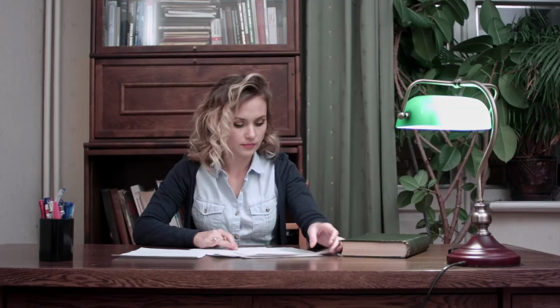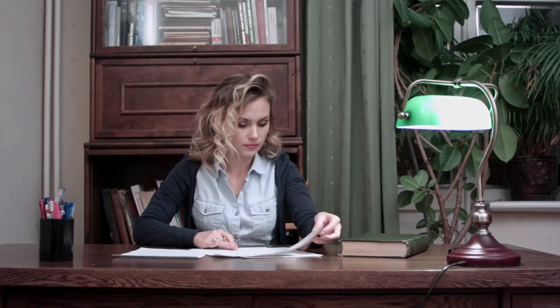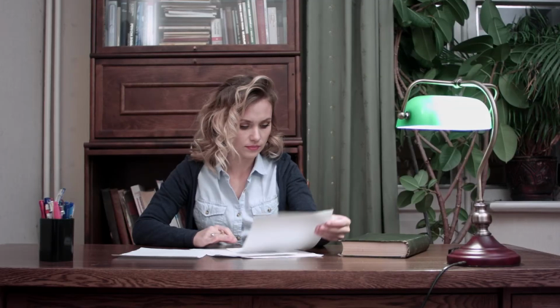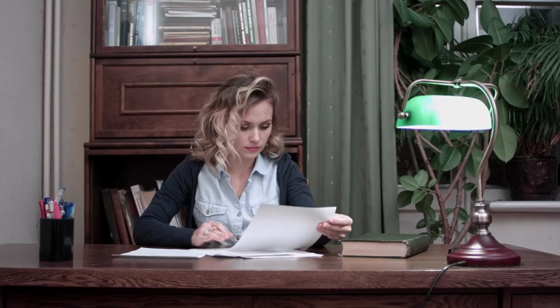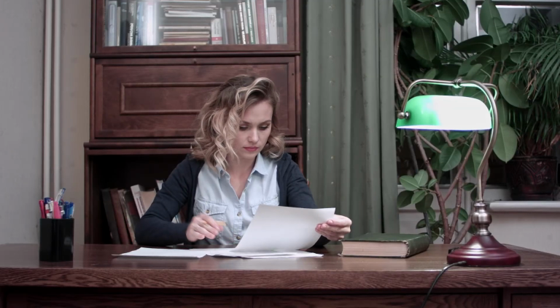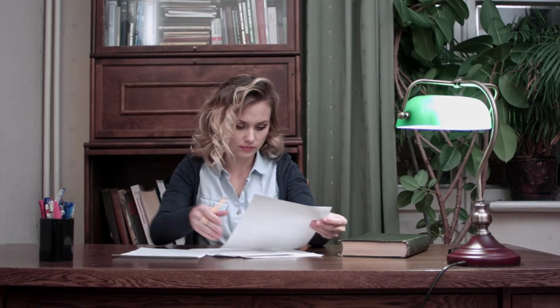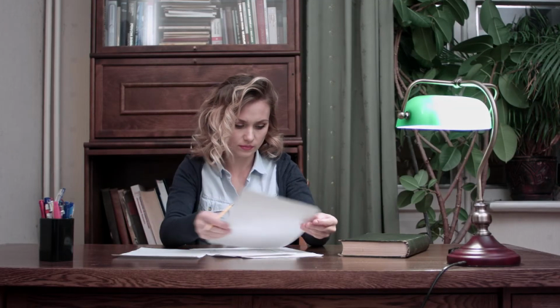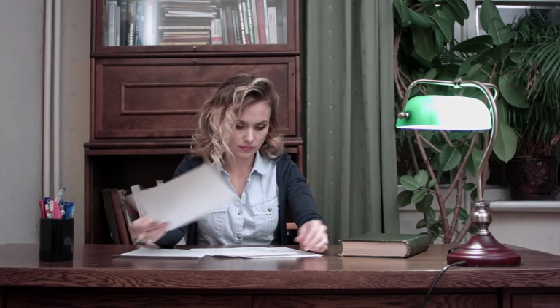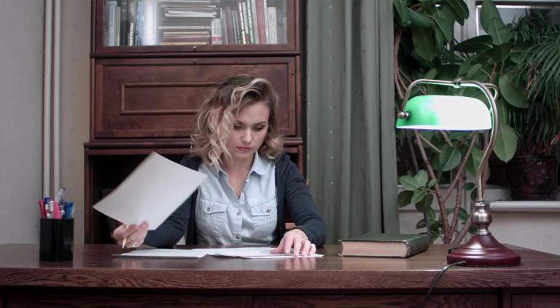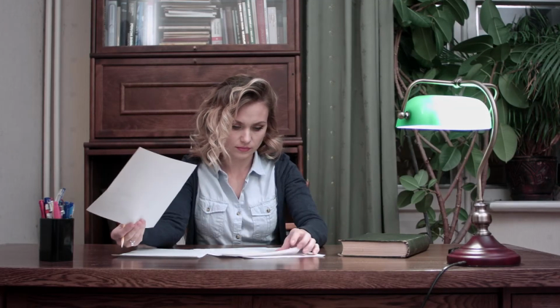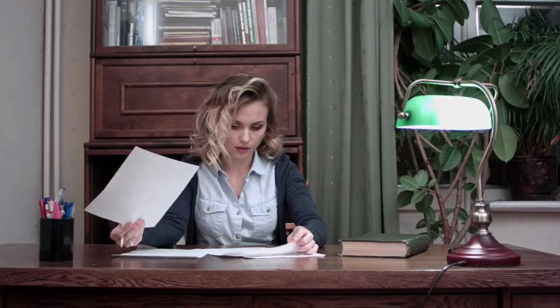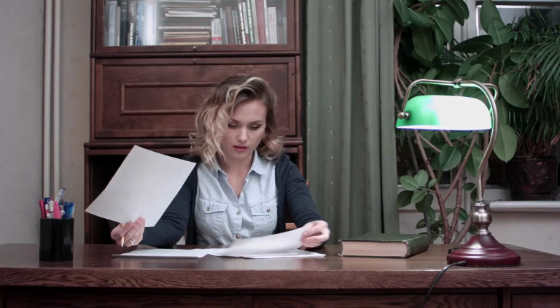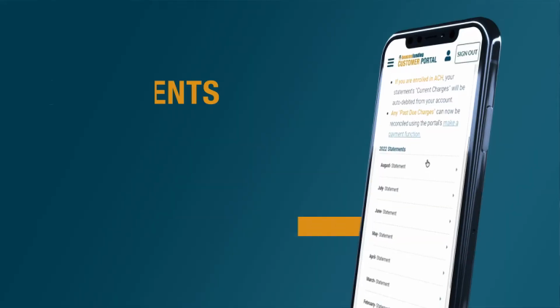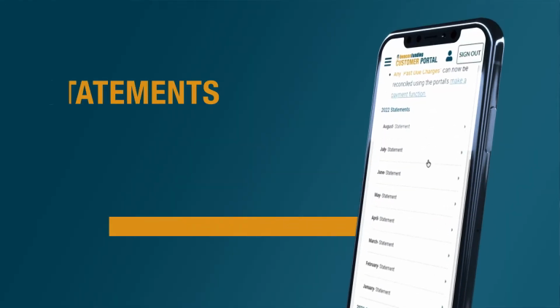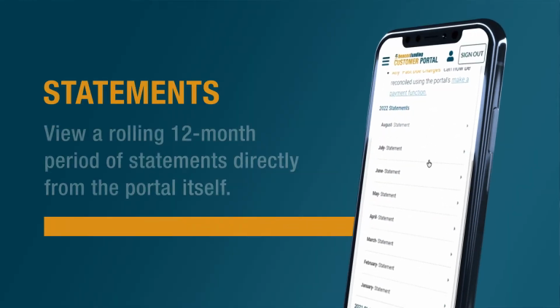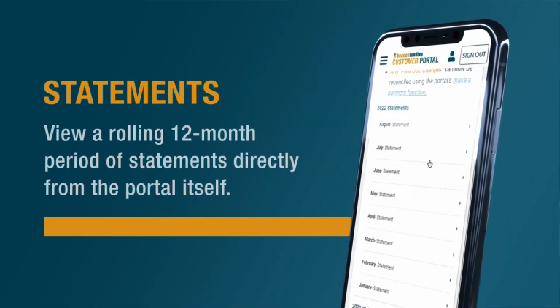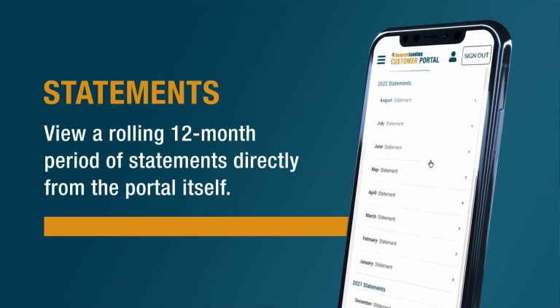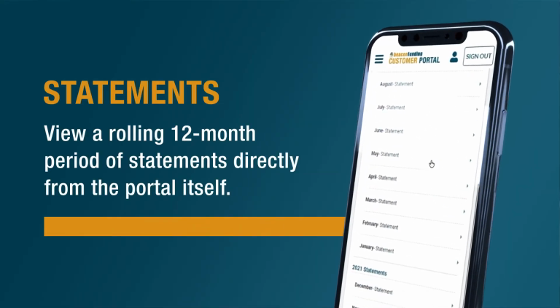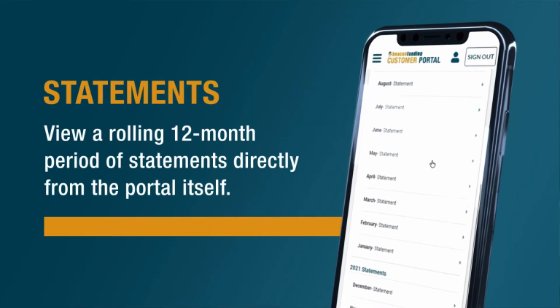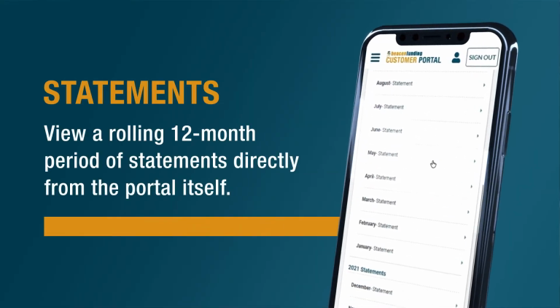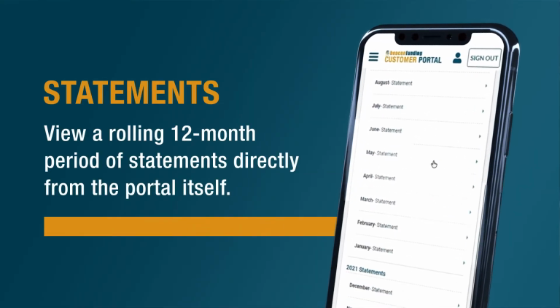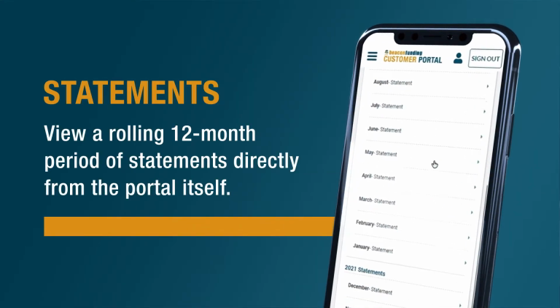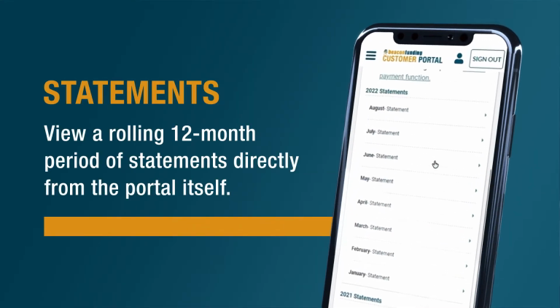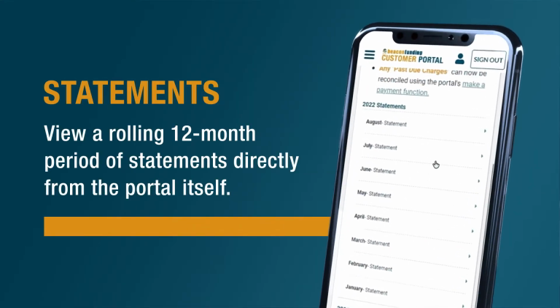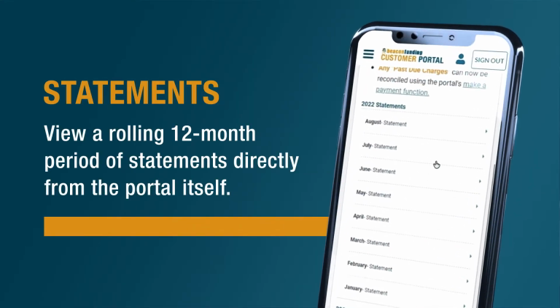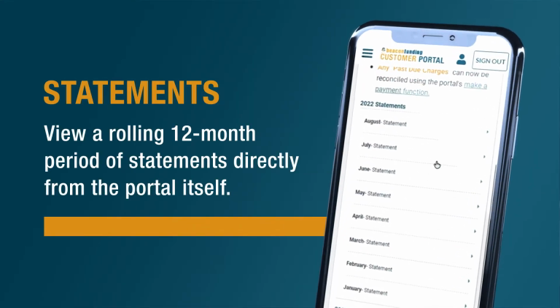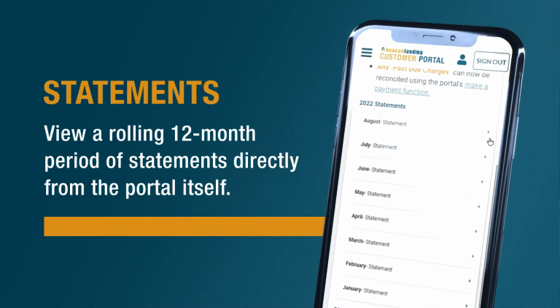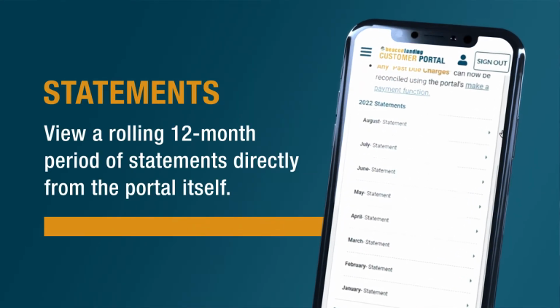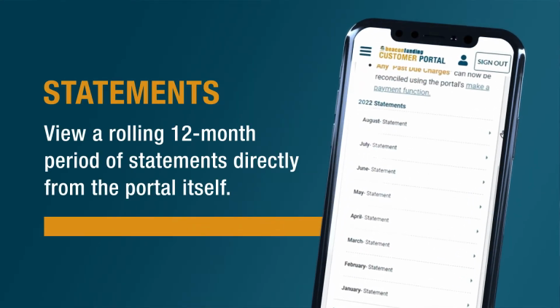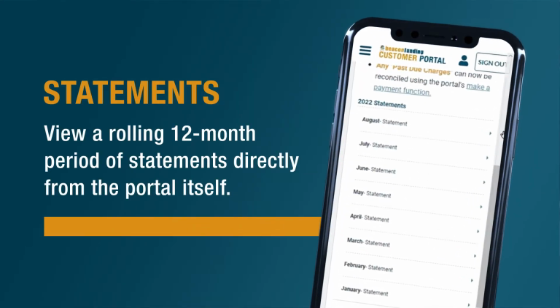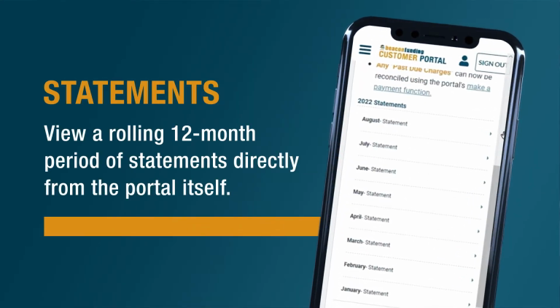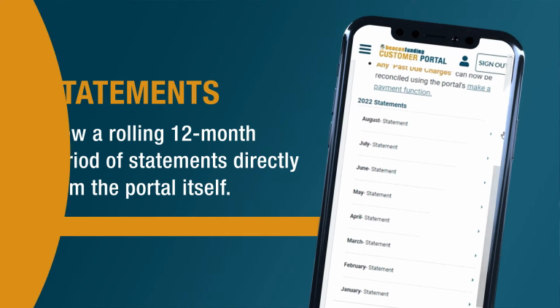Need to download a current or past statement? With a click of a button, view a rolling 12-month period of statements directly from the portal itself.